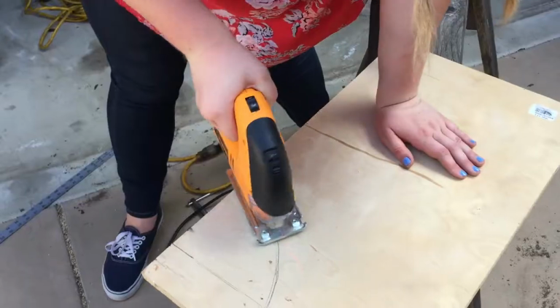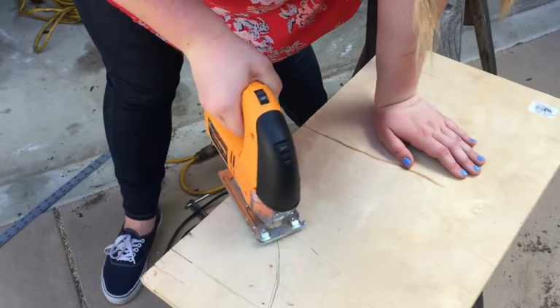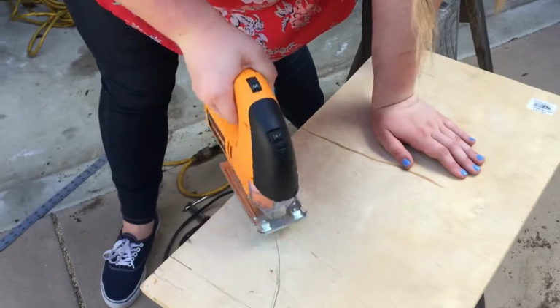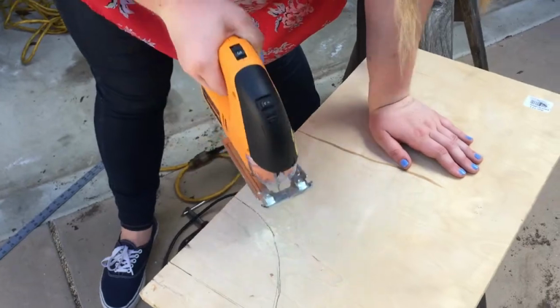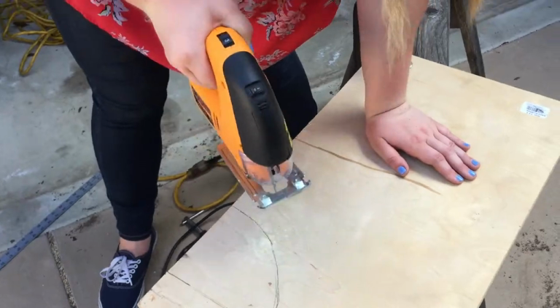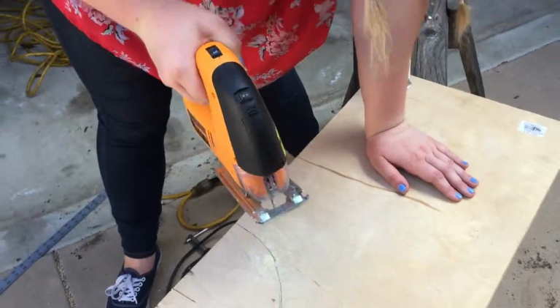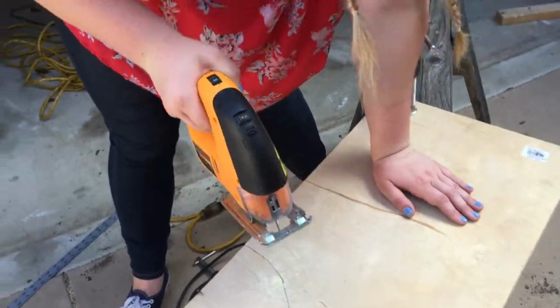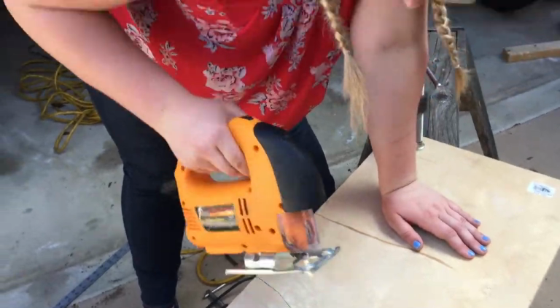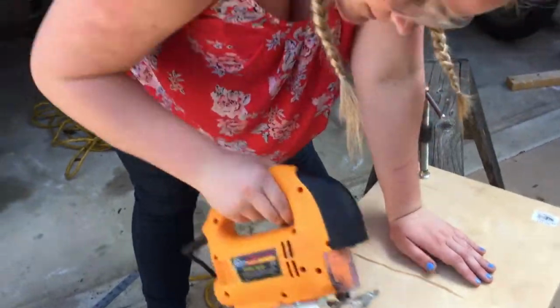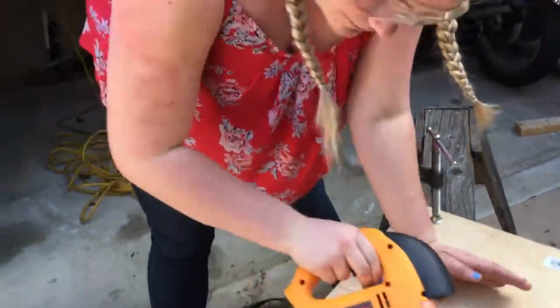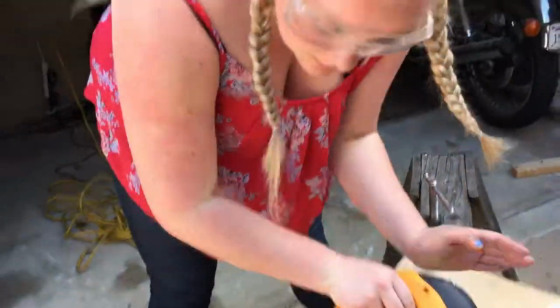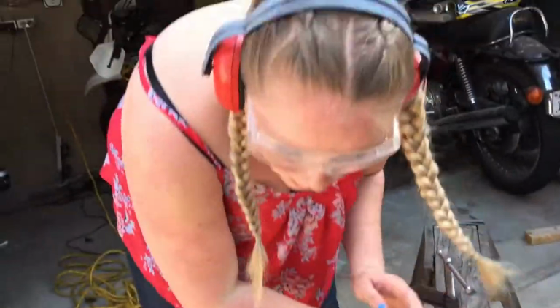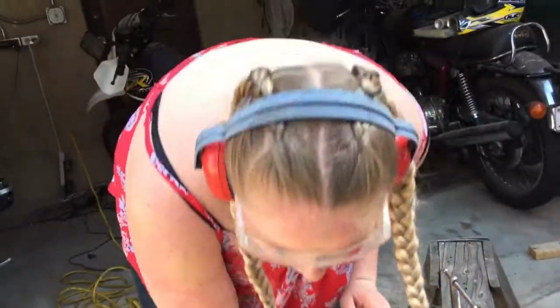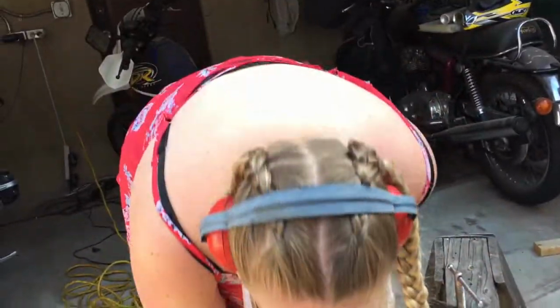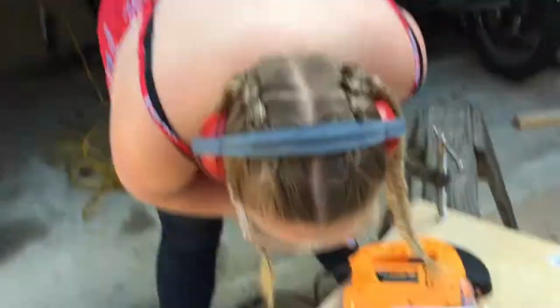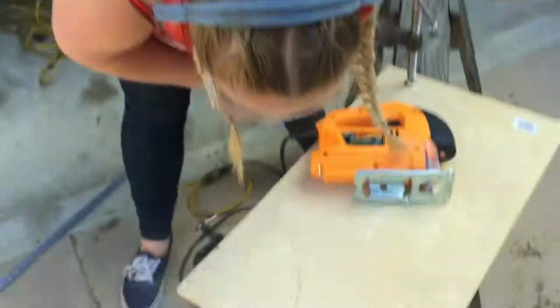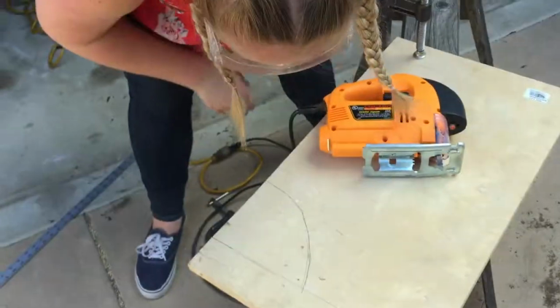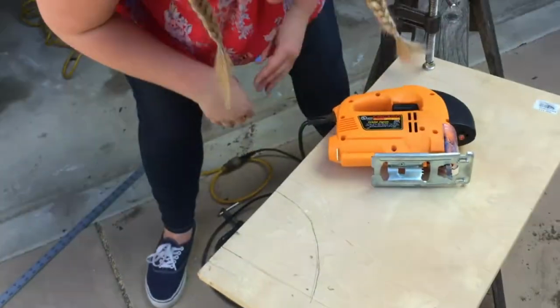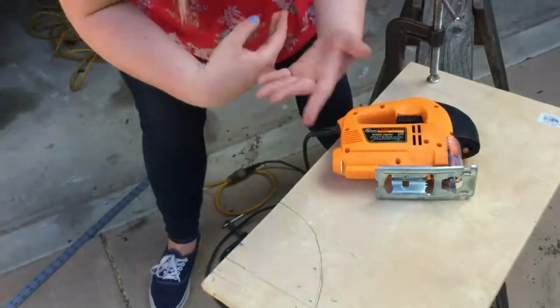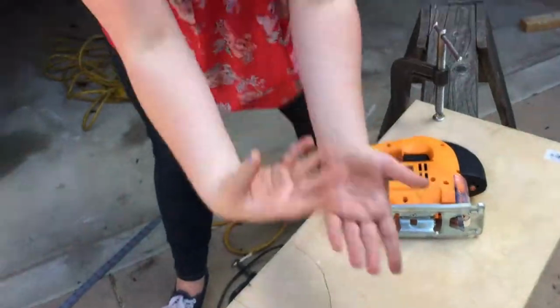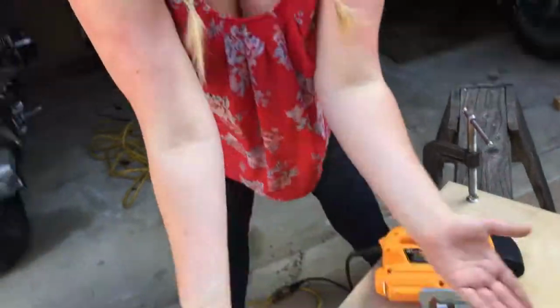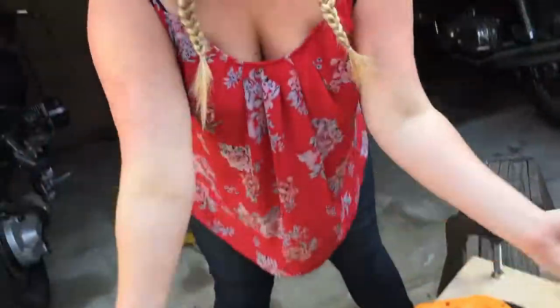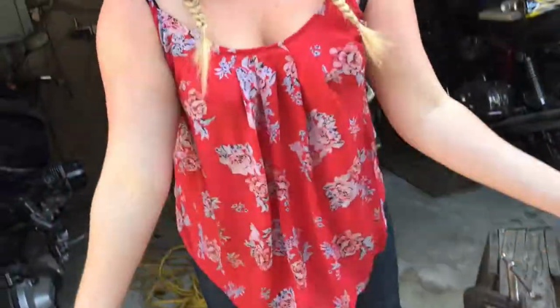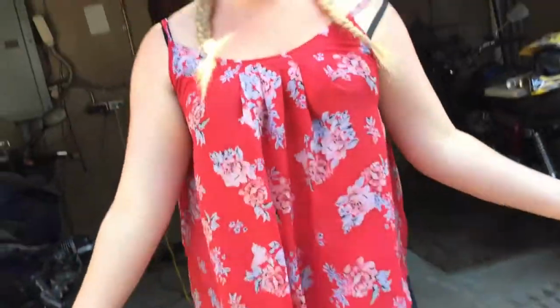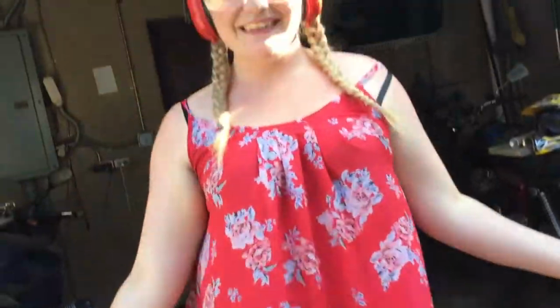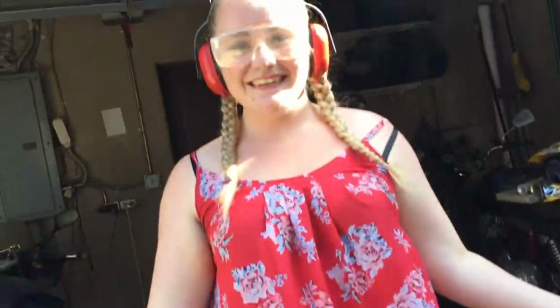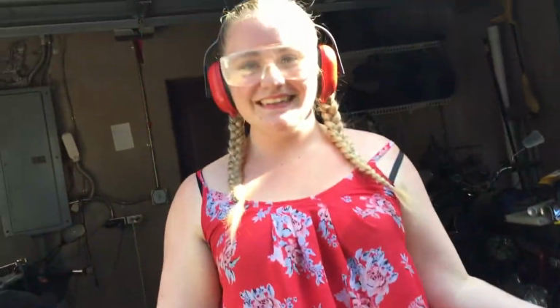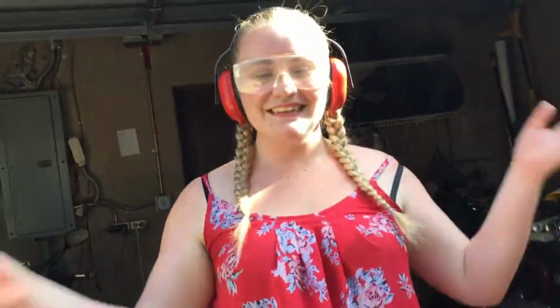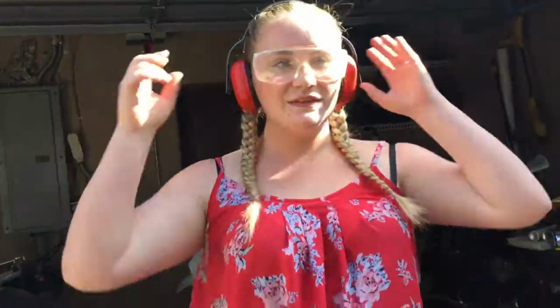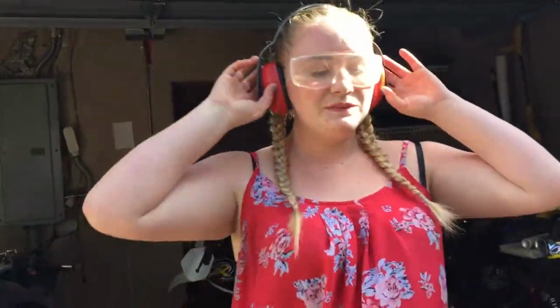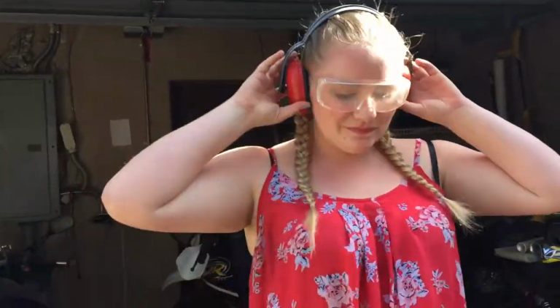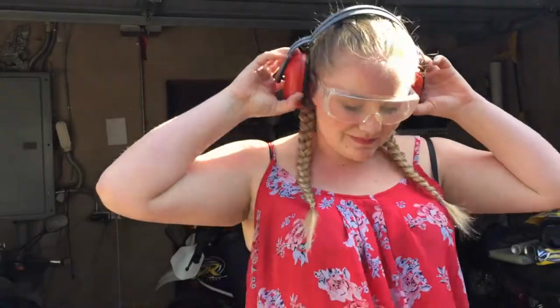To remove your jigsaw from the piece of wood that you're cutting, simply pull the trigger and pull up.